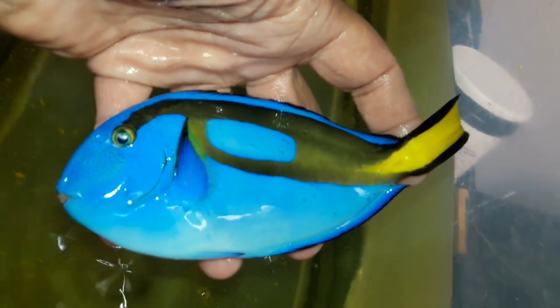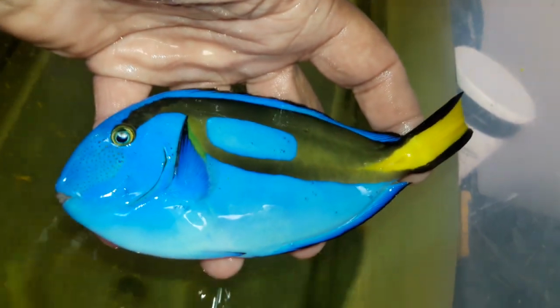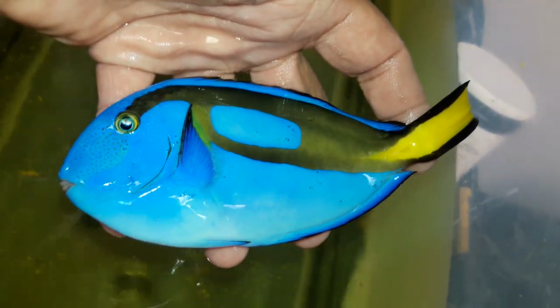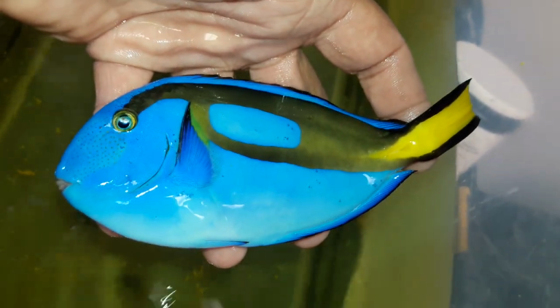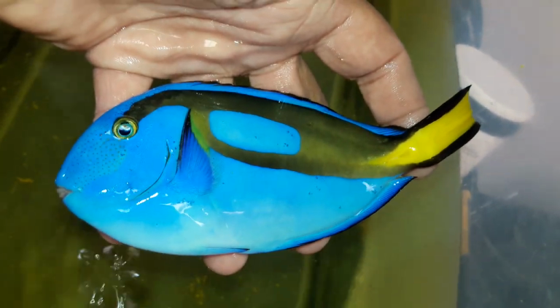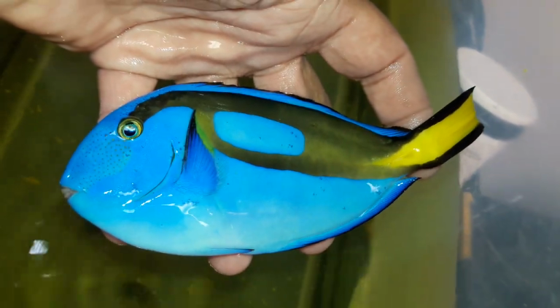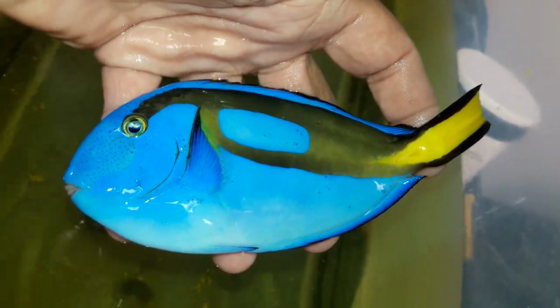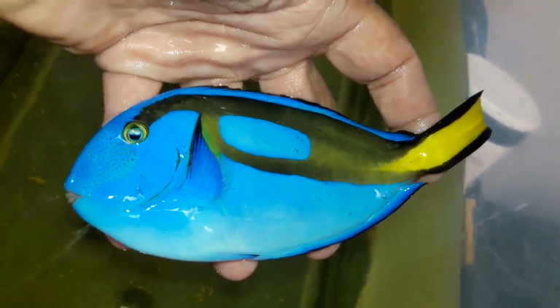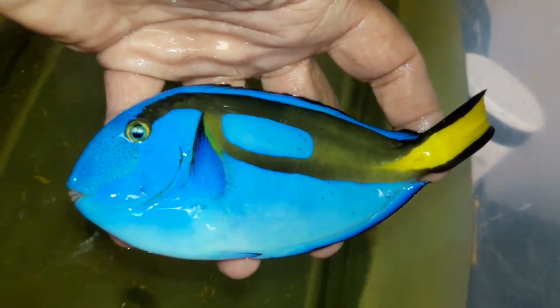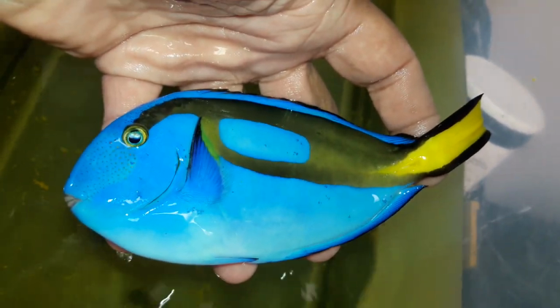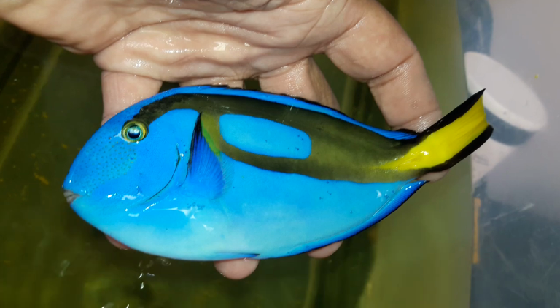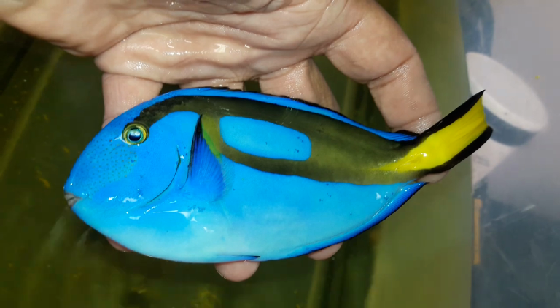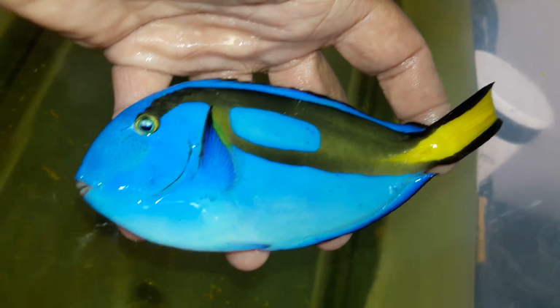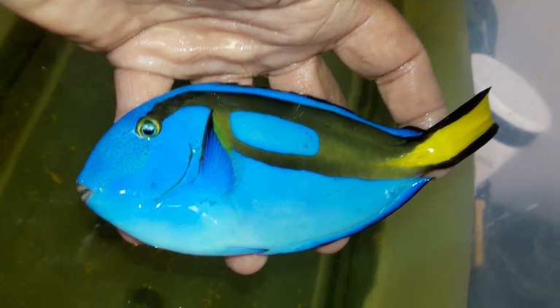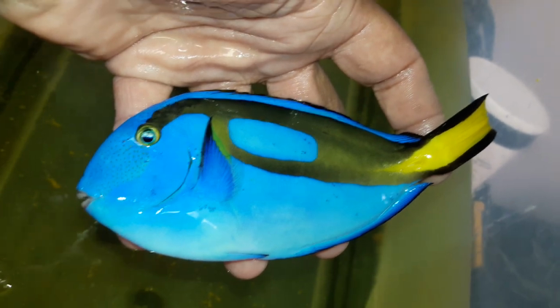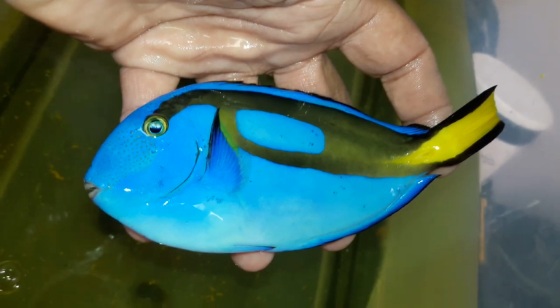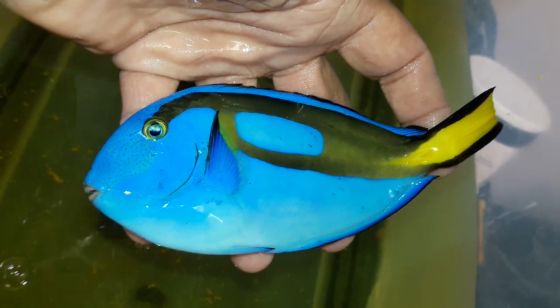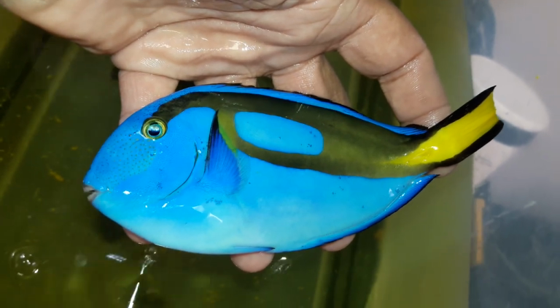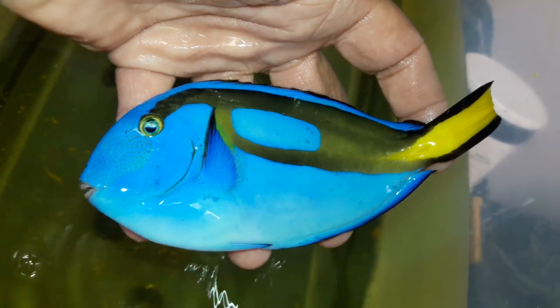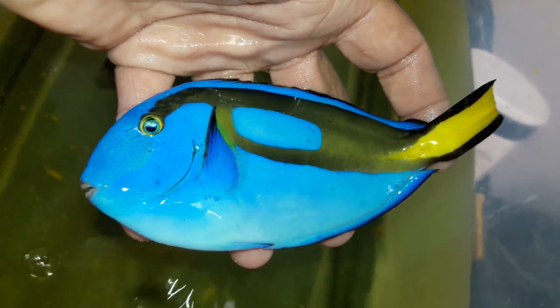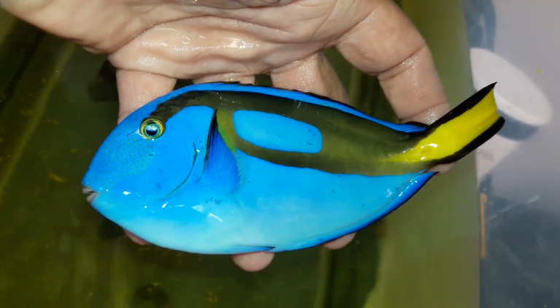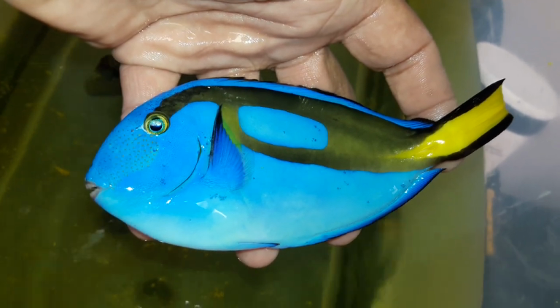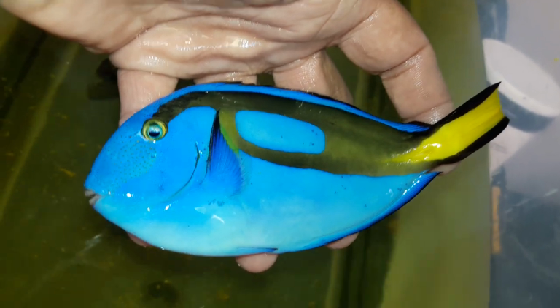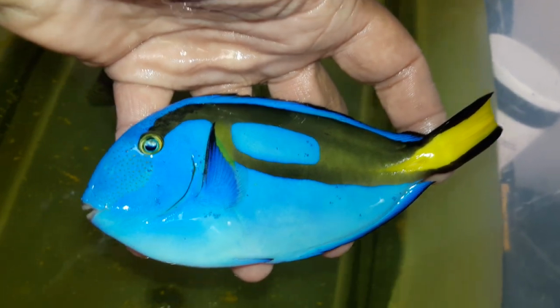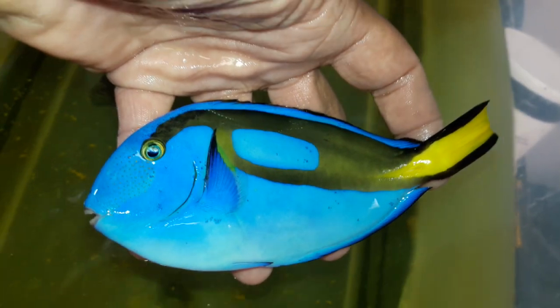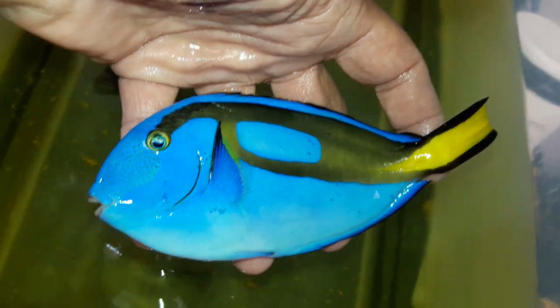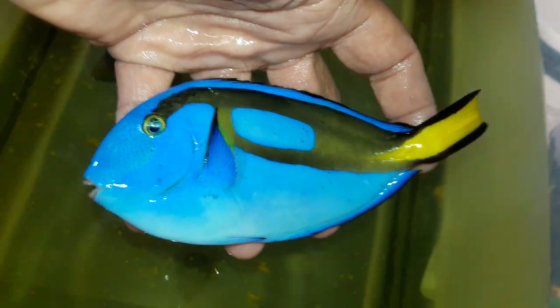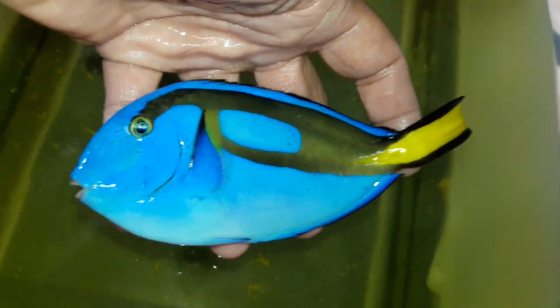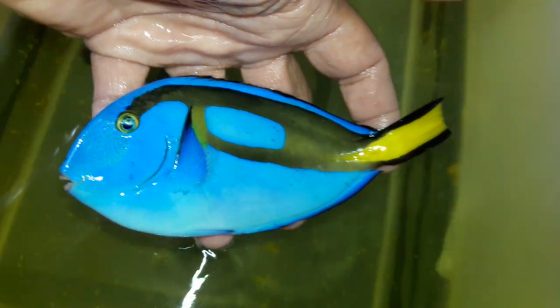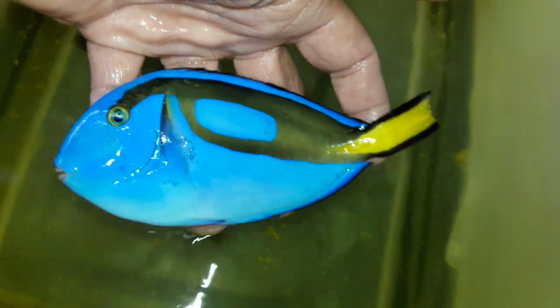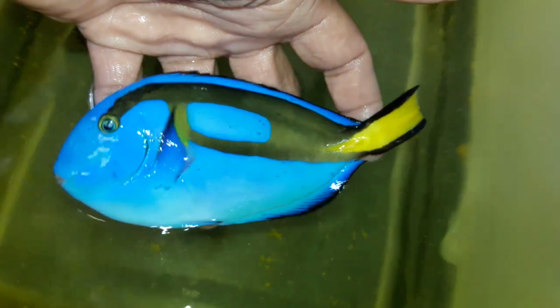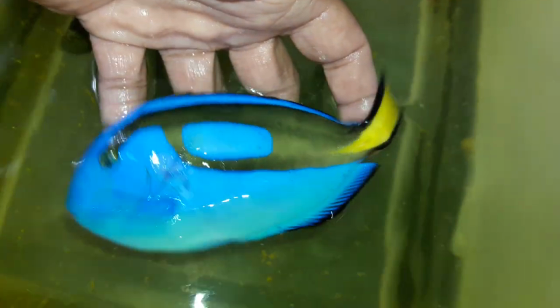These guys typically do not come in this big. A six inch Fijian blue hippo tang.